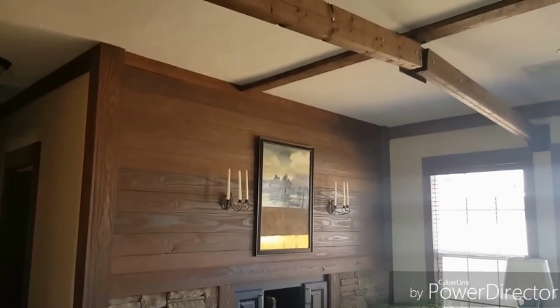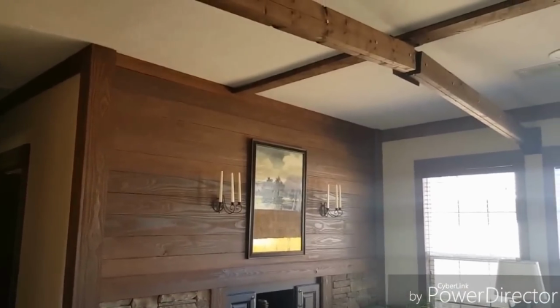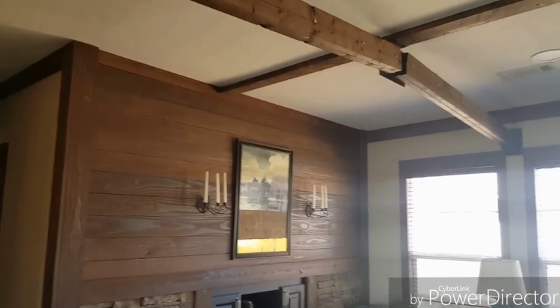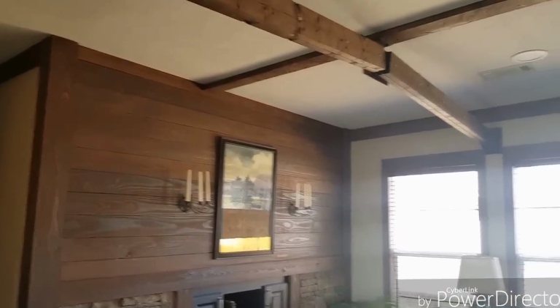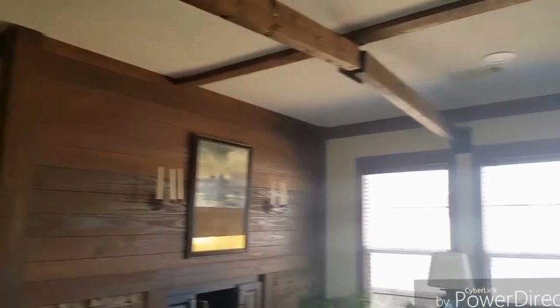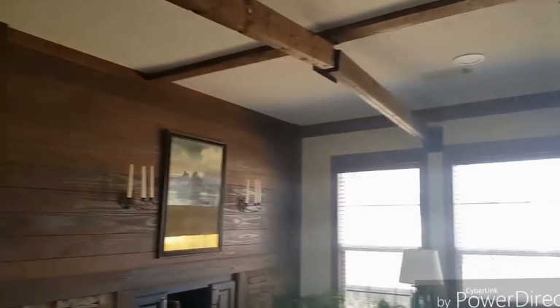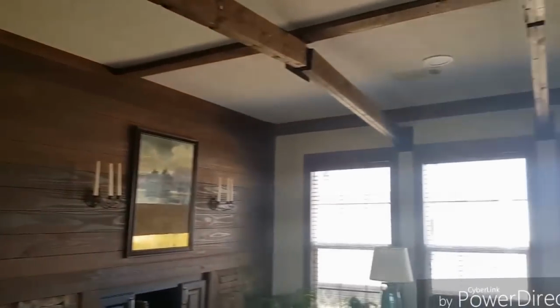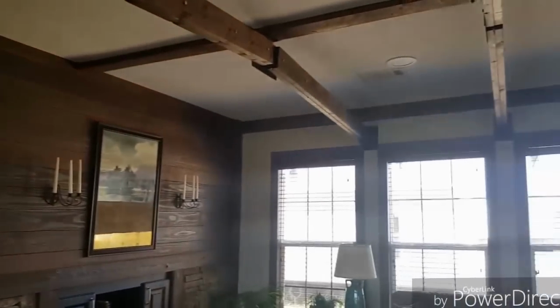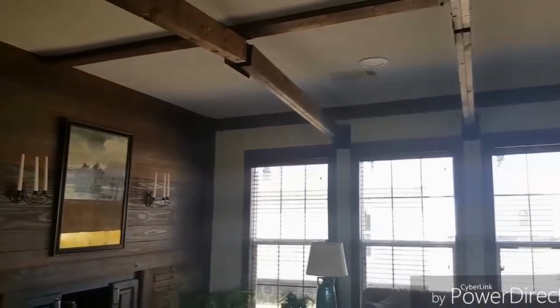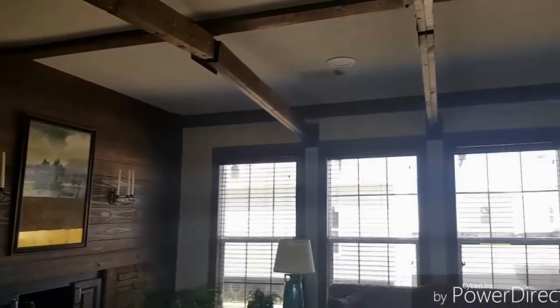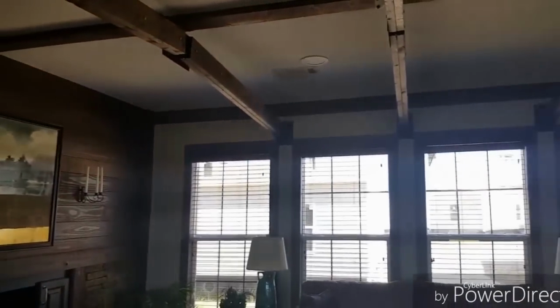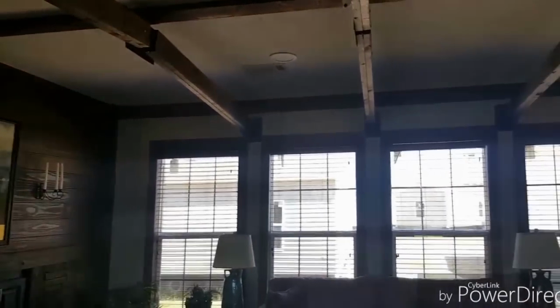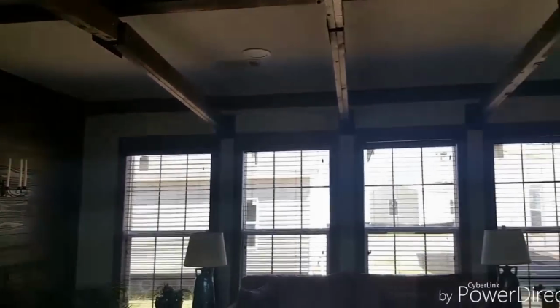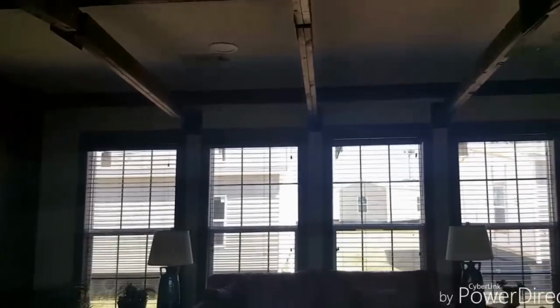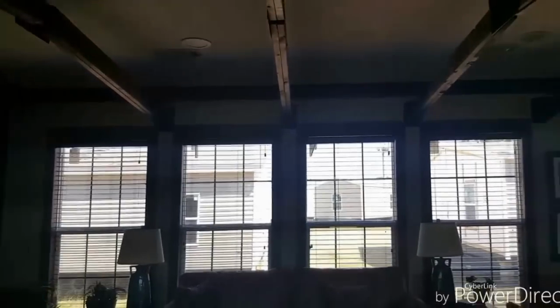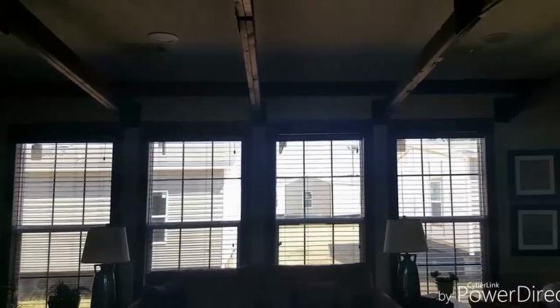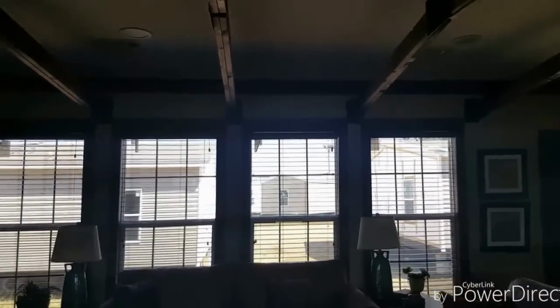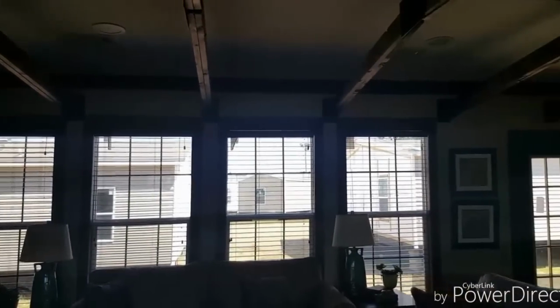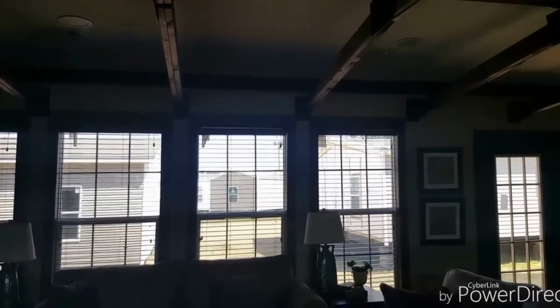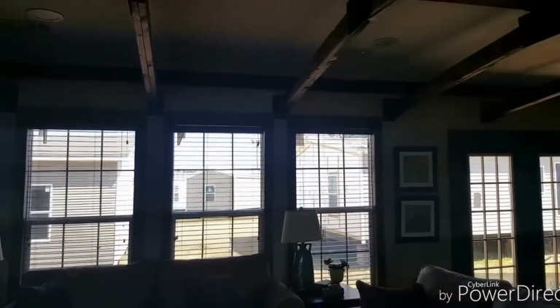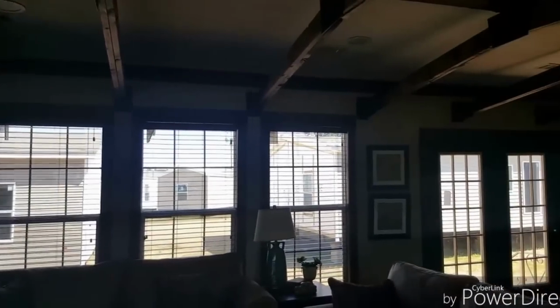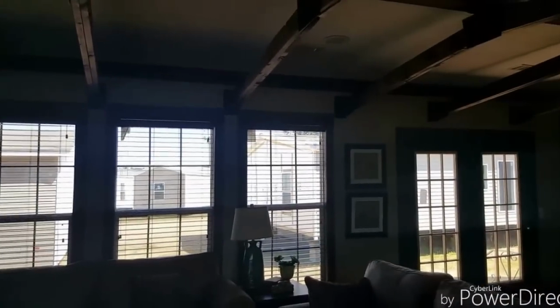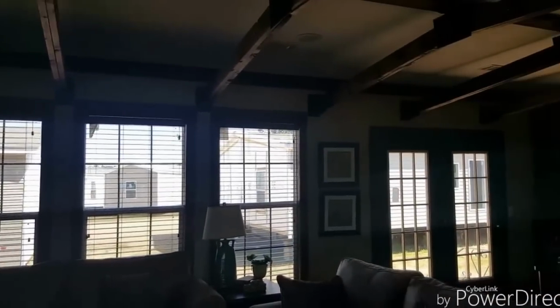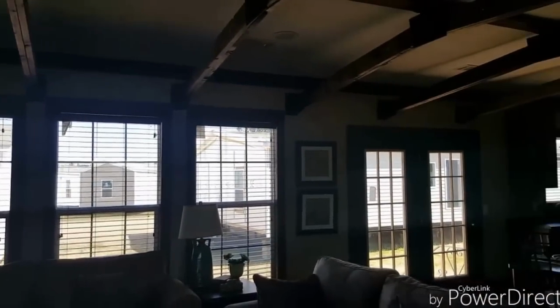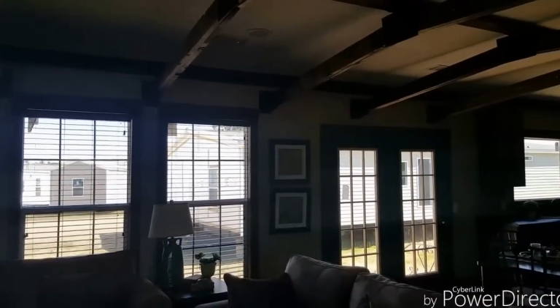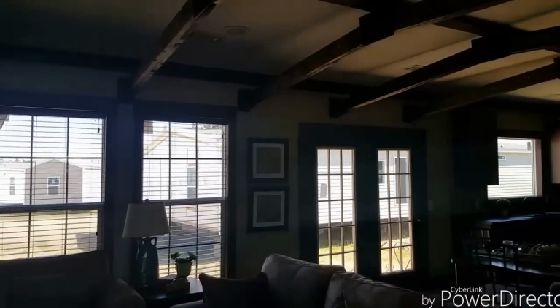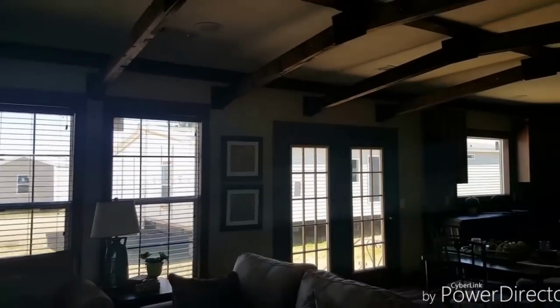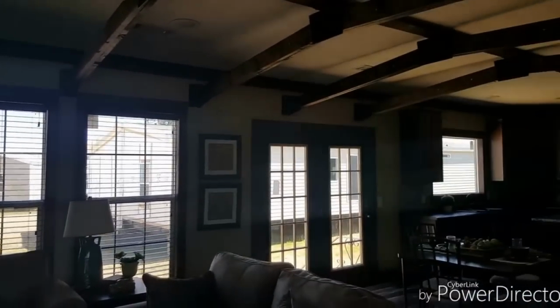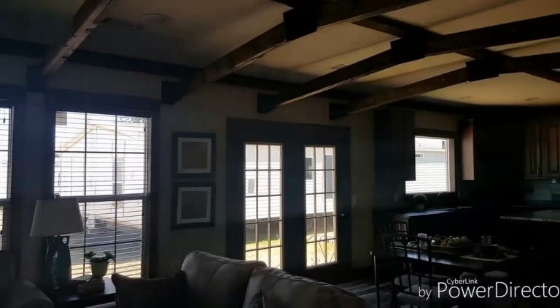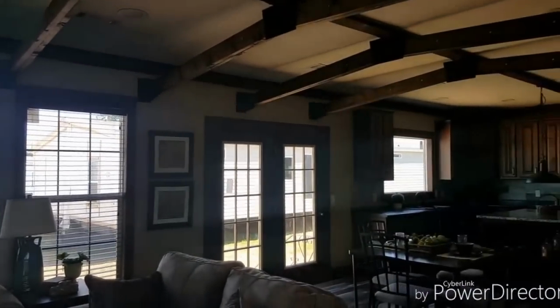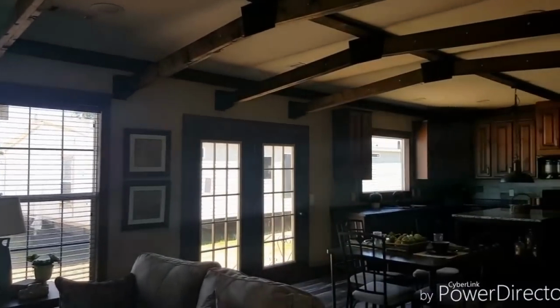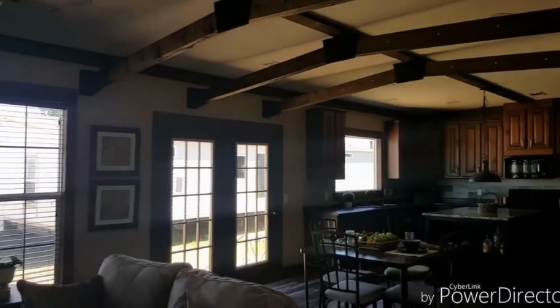Beautiful living room — love the rafters. A lot of natural lighting in this house.